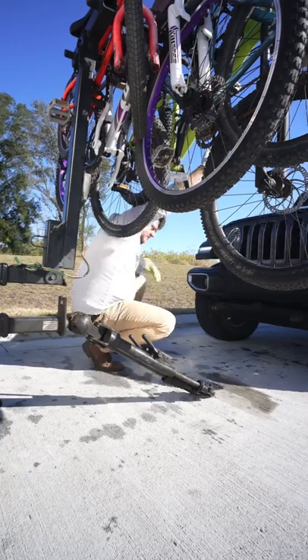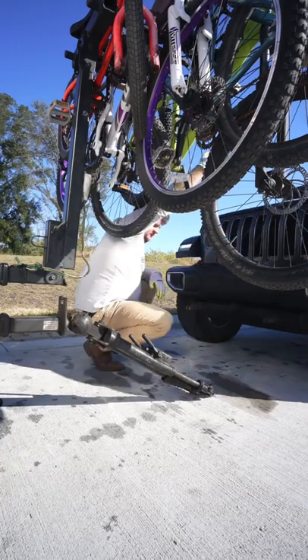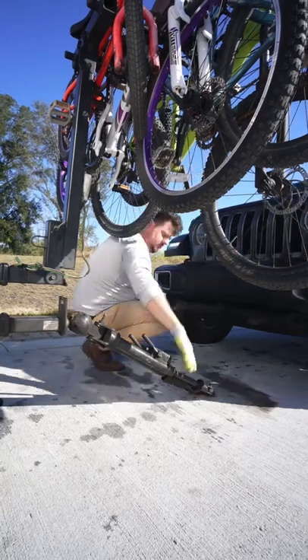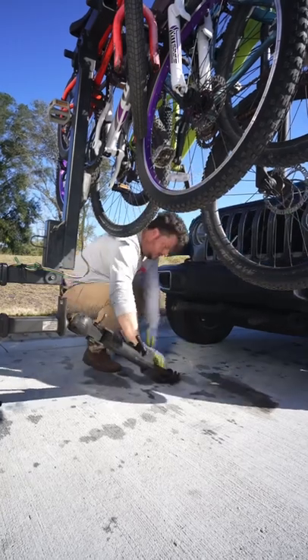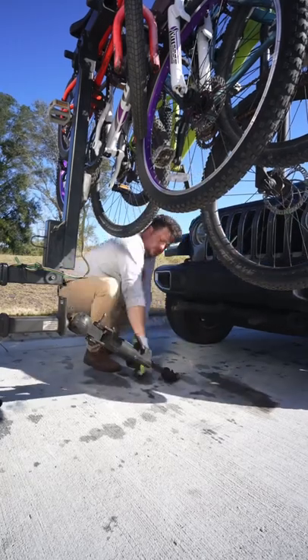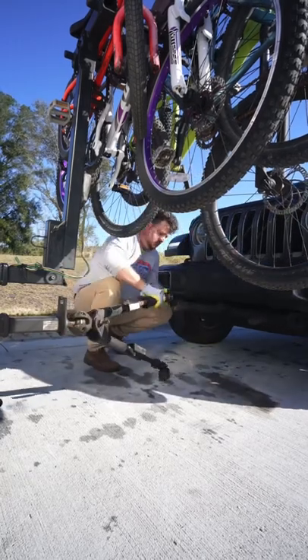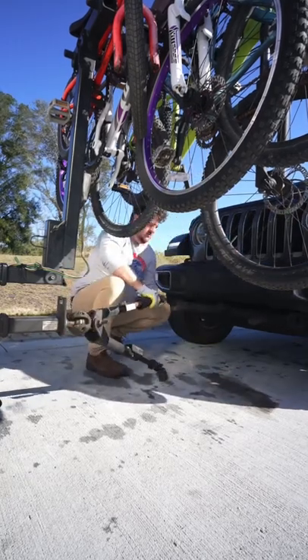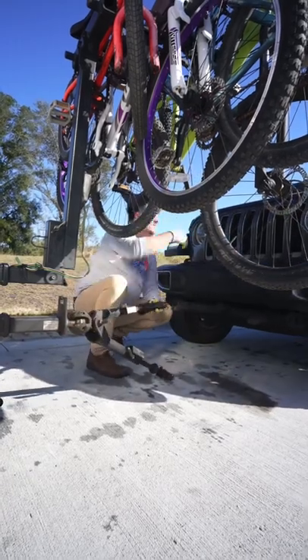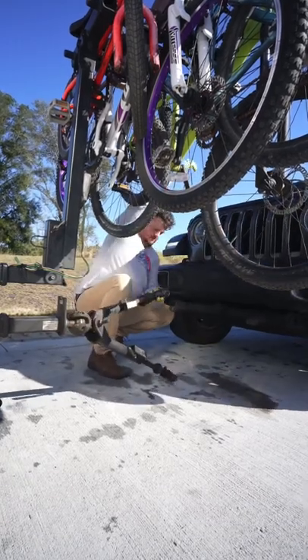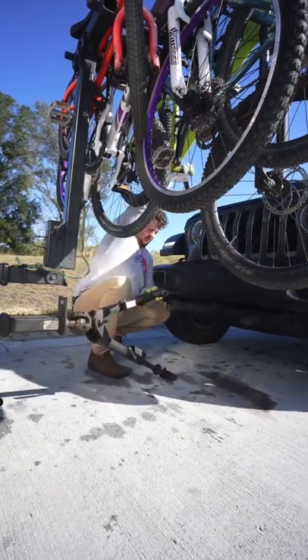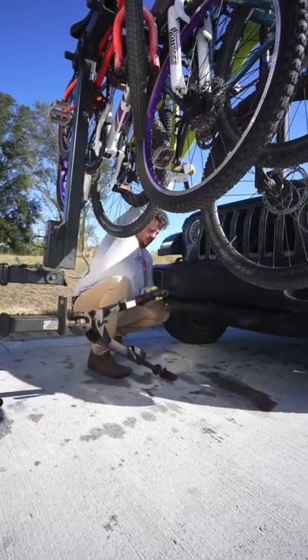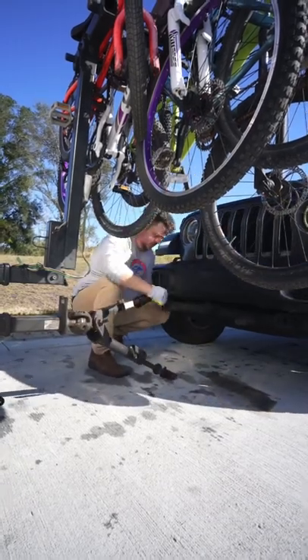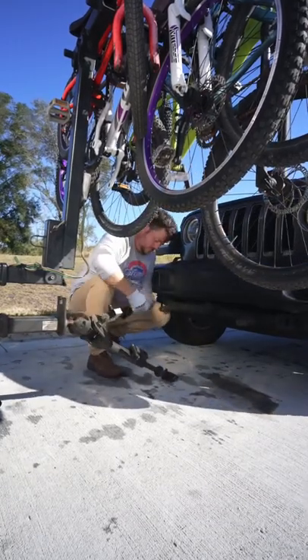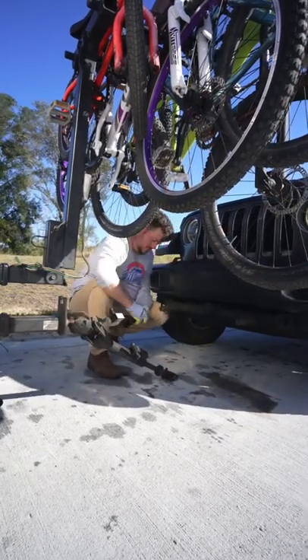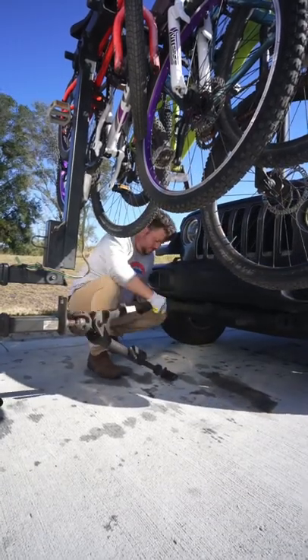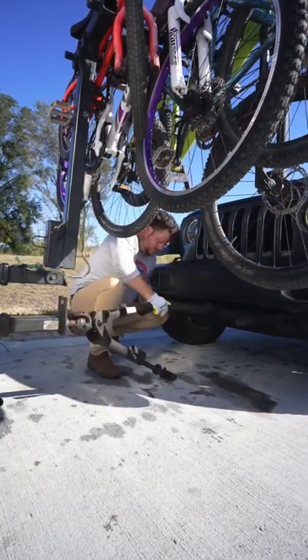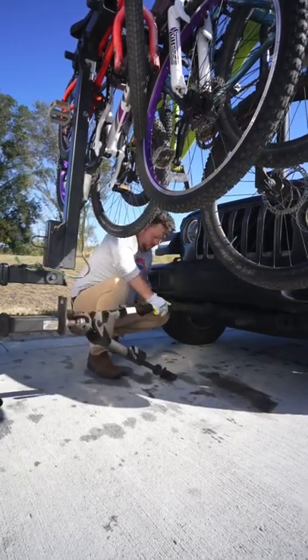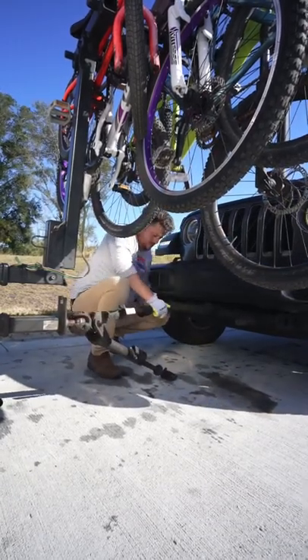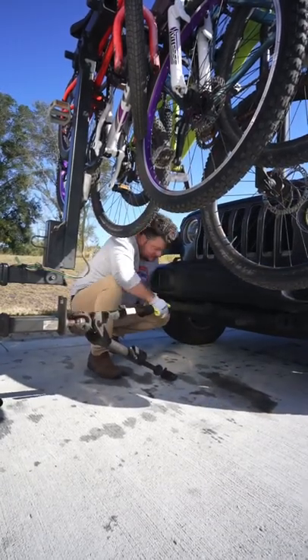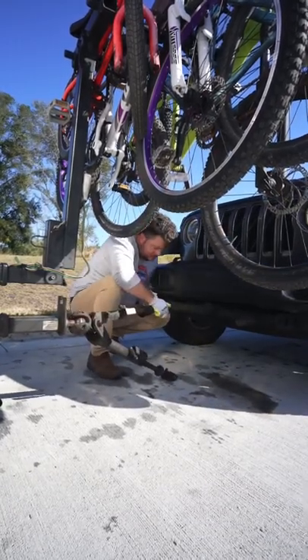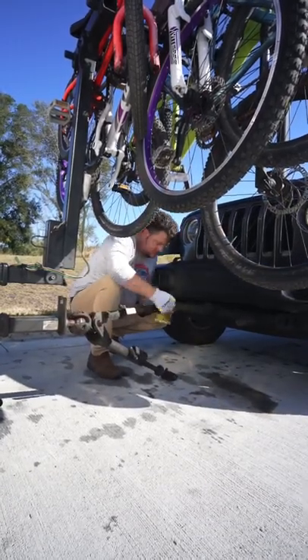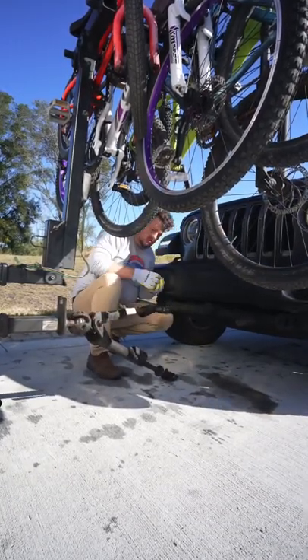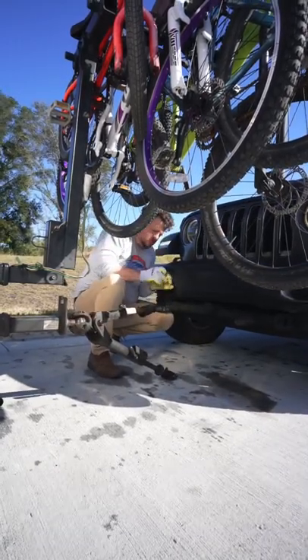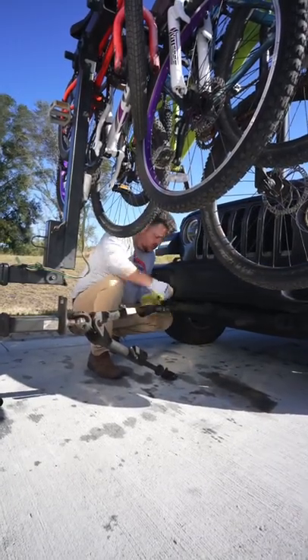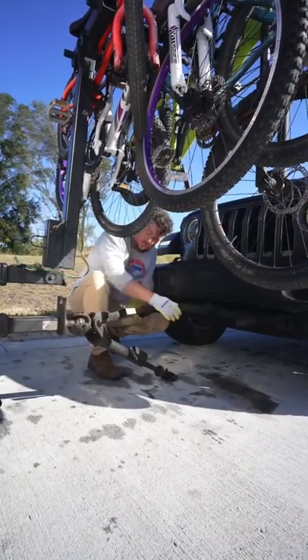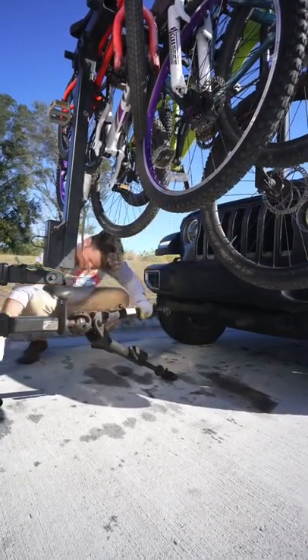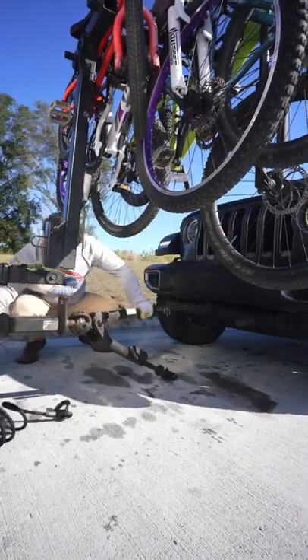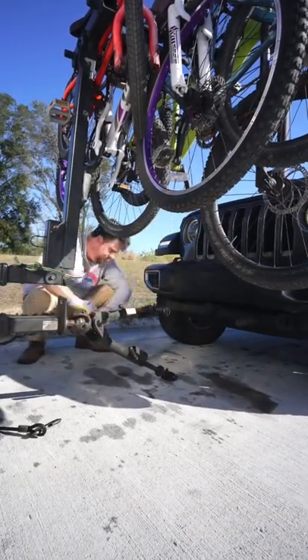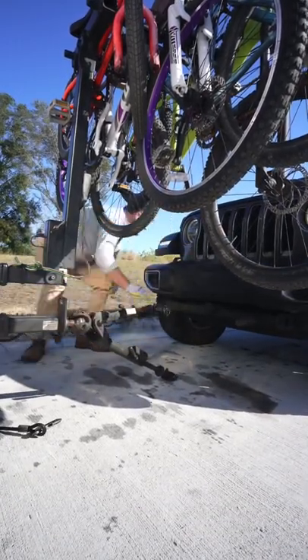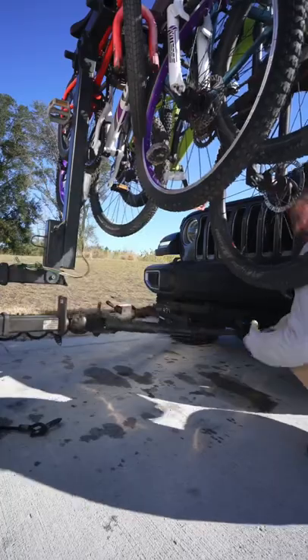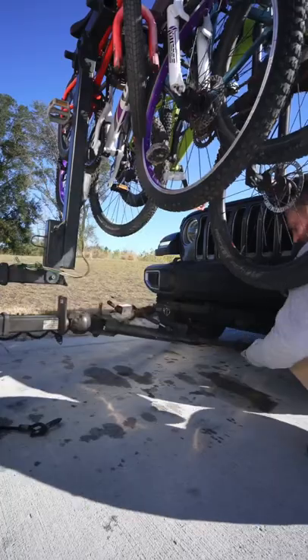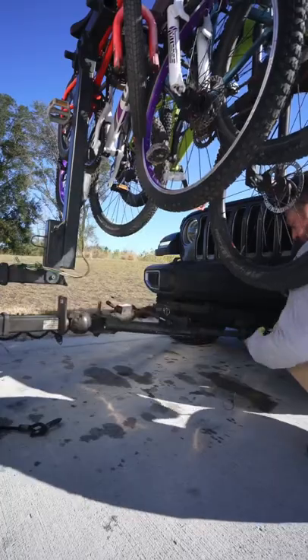We are a family of five who lives and travels full-time in our vintage bus. This is how we tow our Jeep behind the bus.